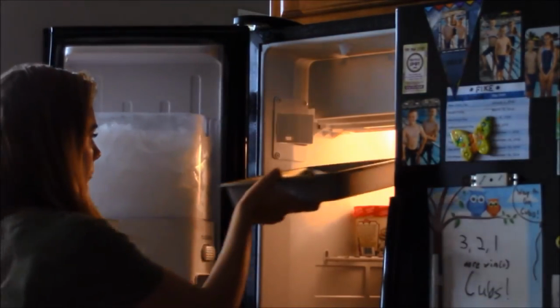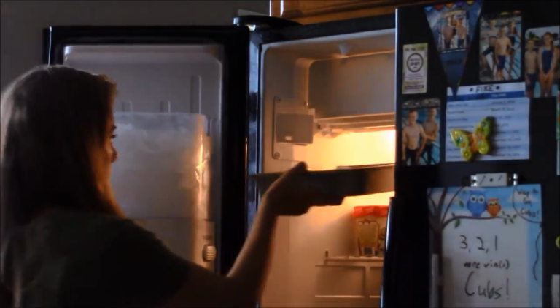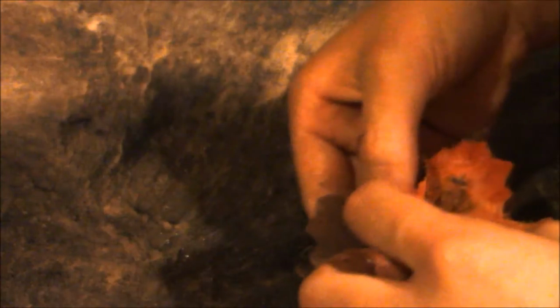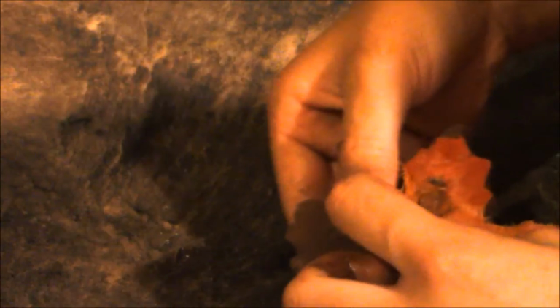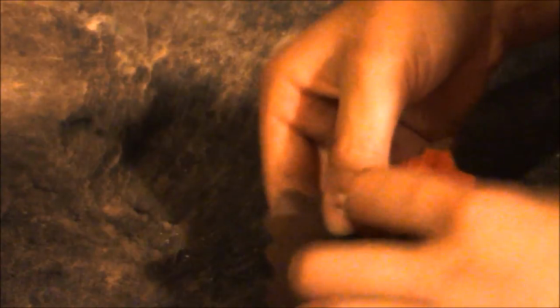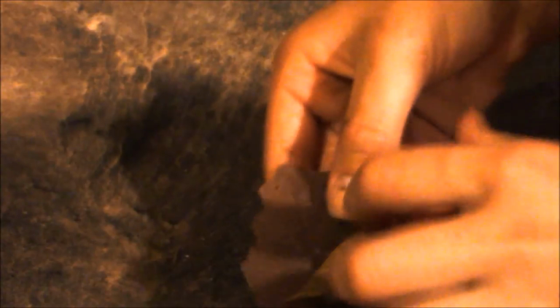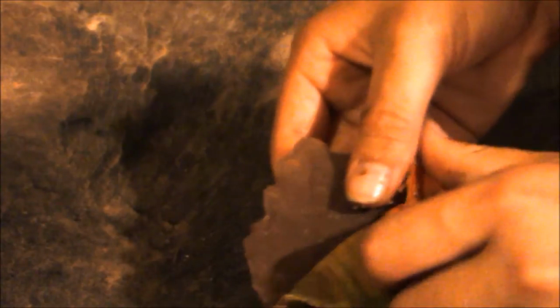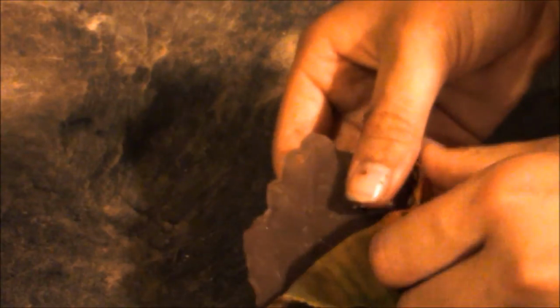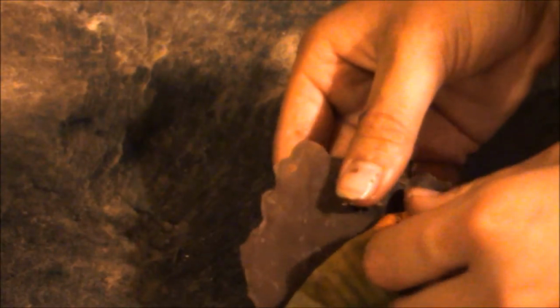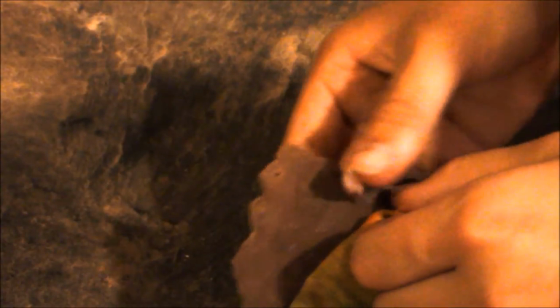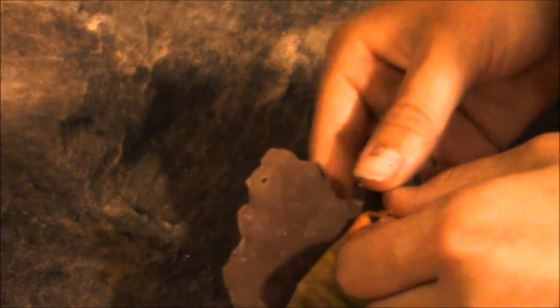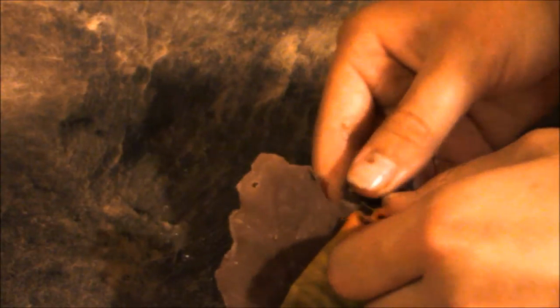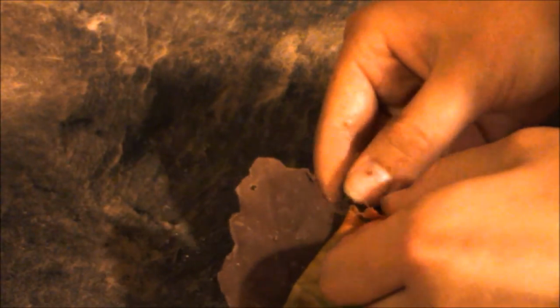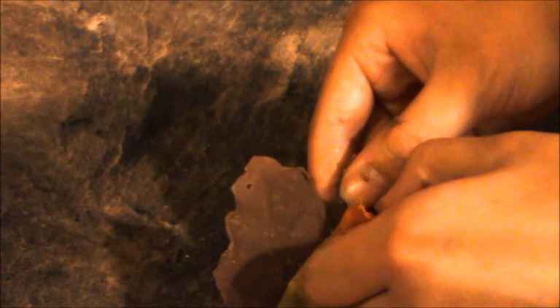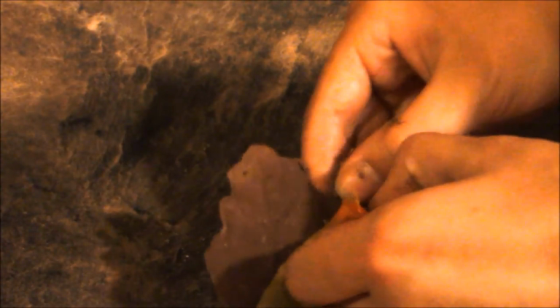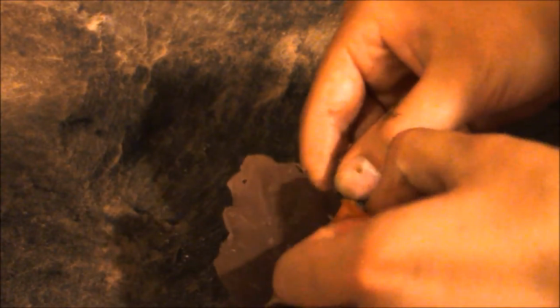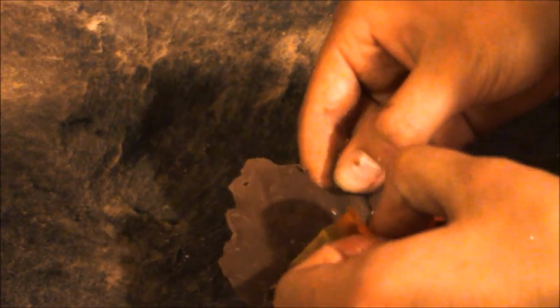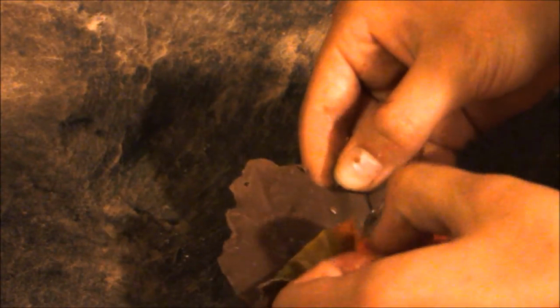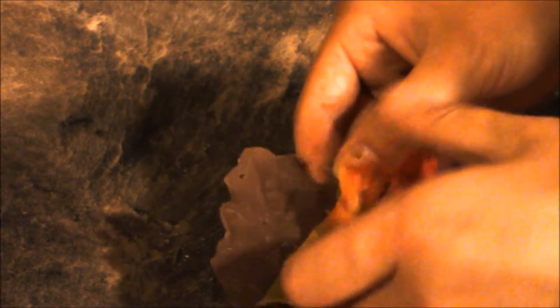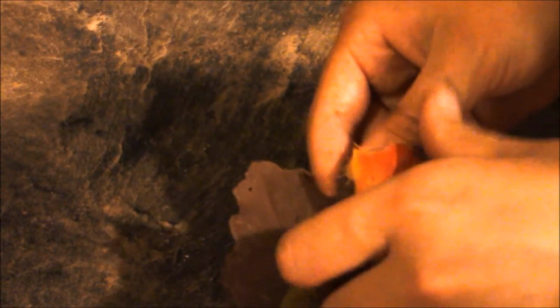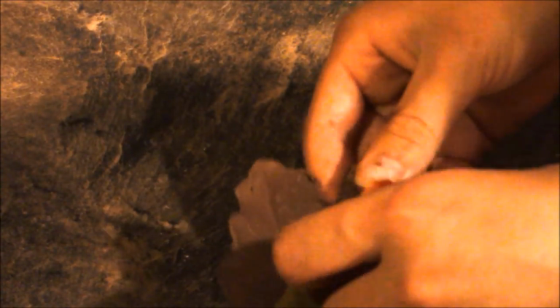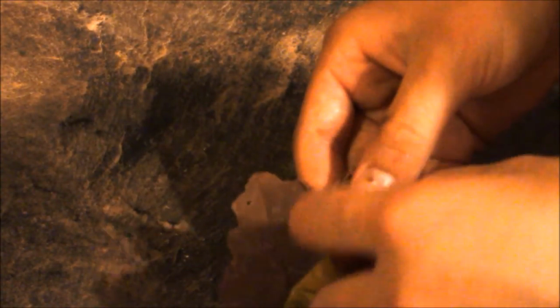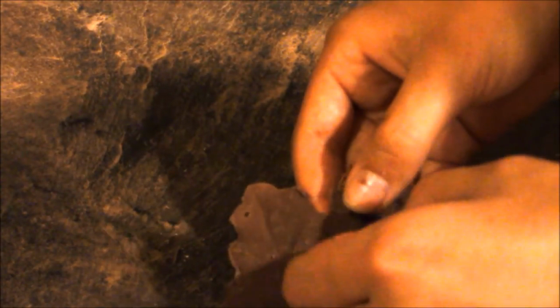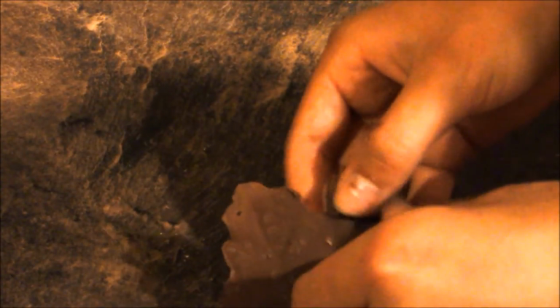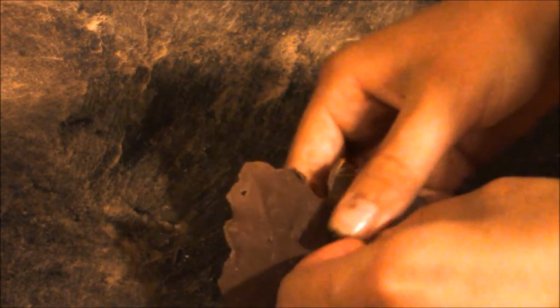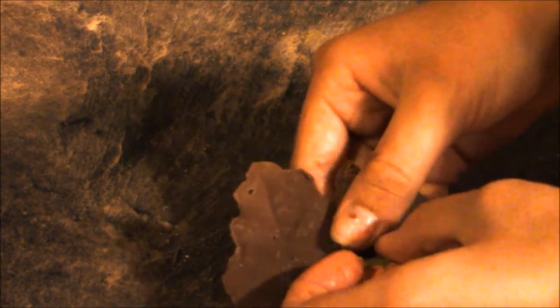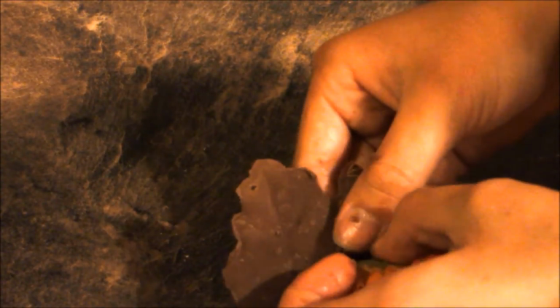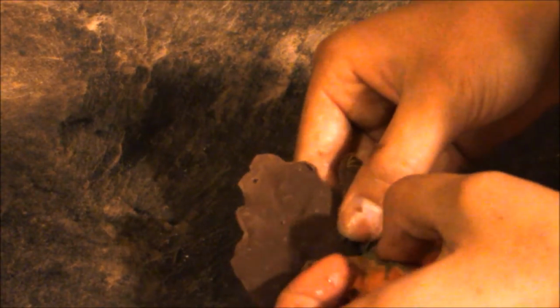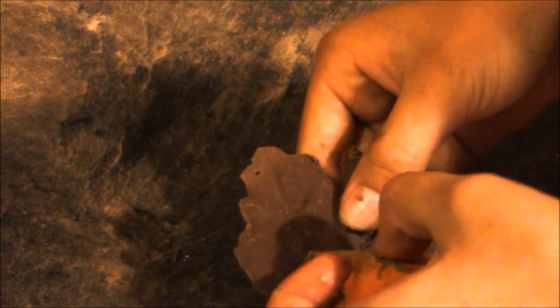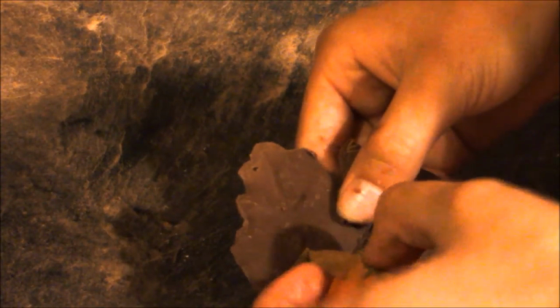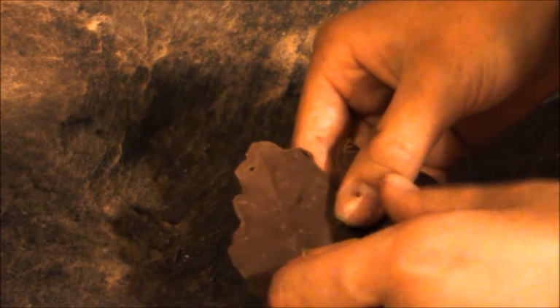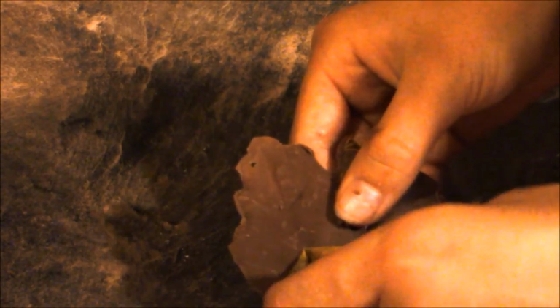Let it freeze for 20 minutes. Once the chocolate has hardened, carefully peel off the leaf. It can be extremely tricky, so don't get frustrated.